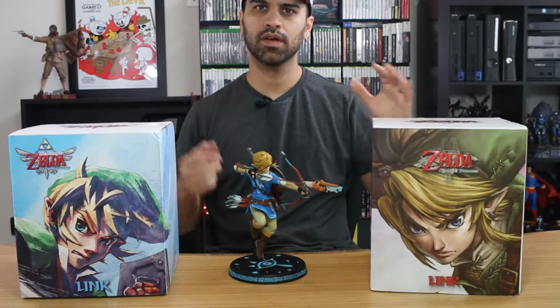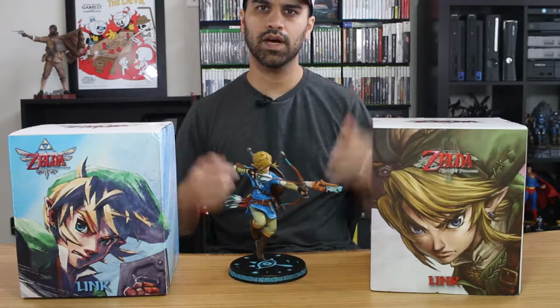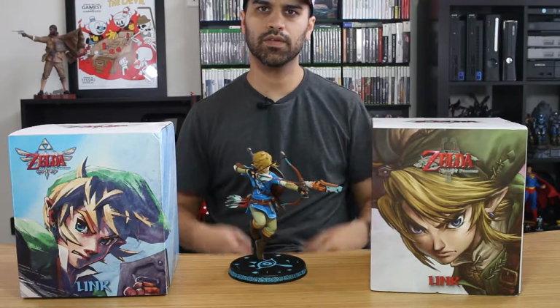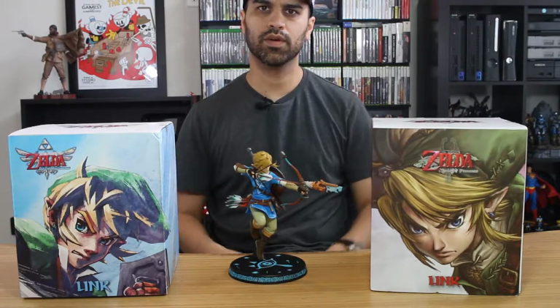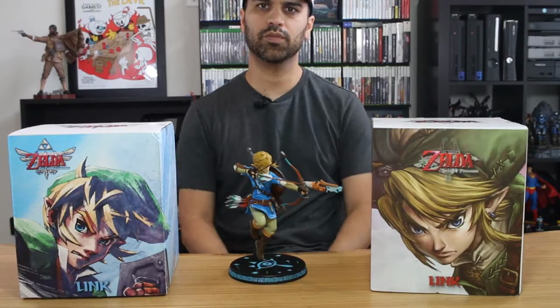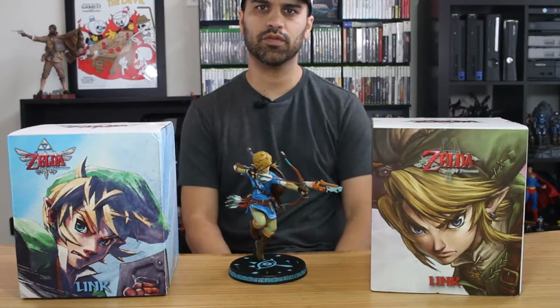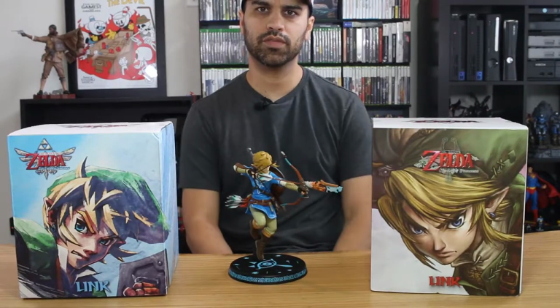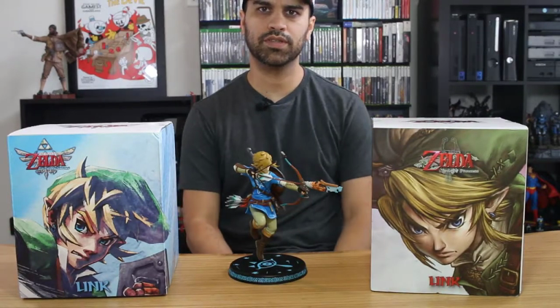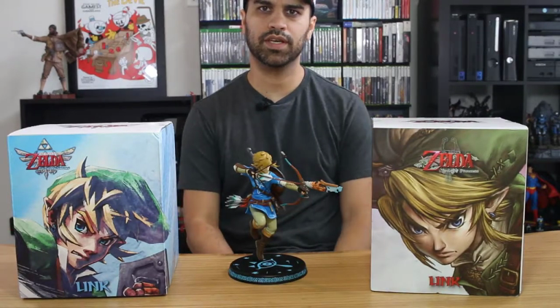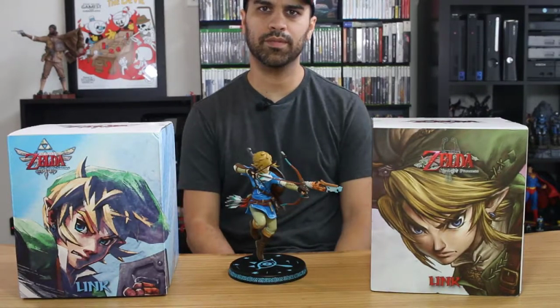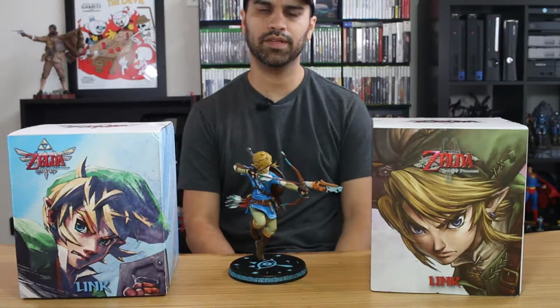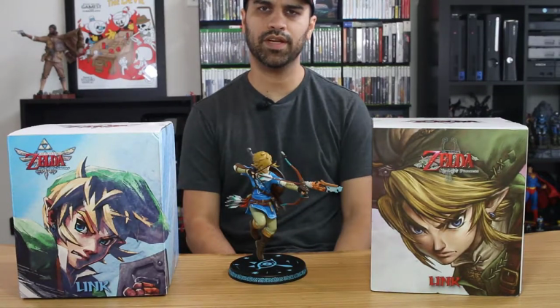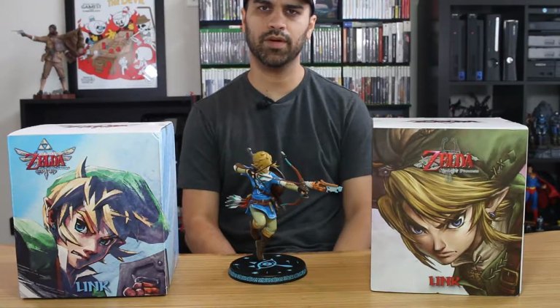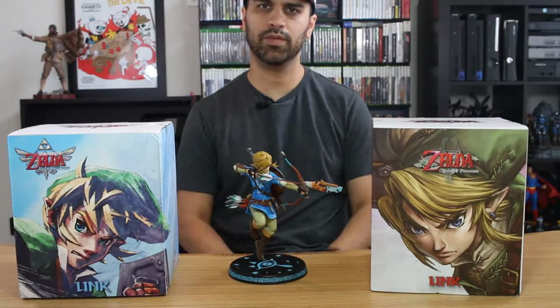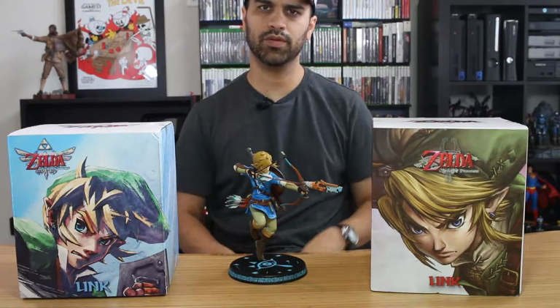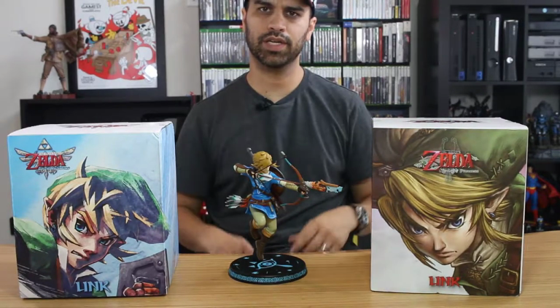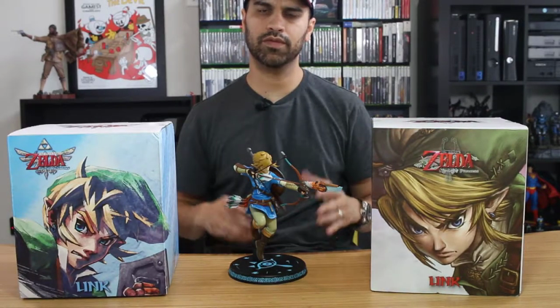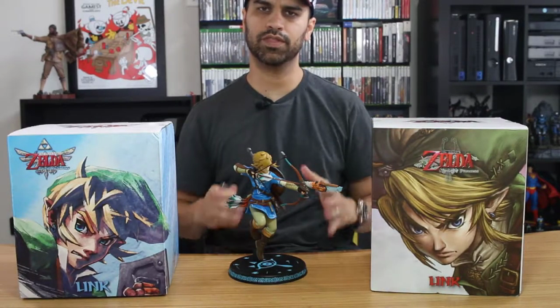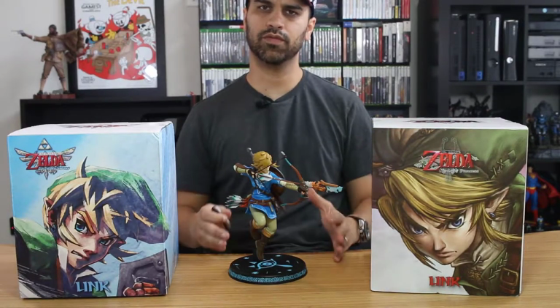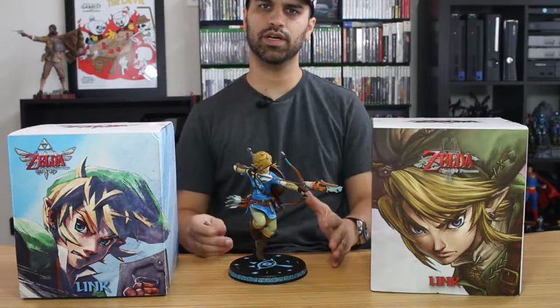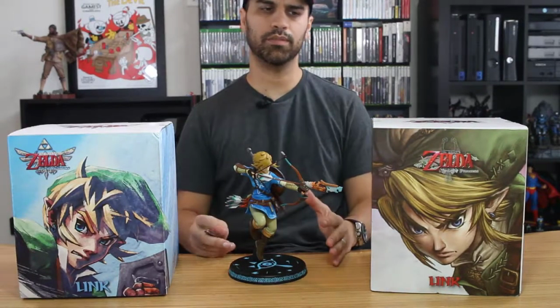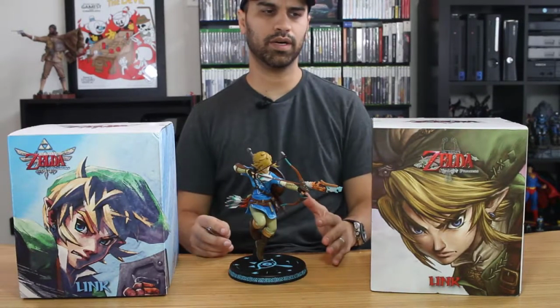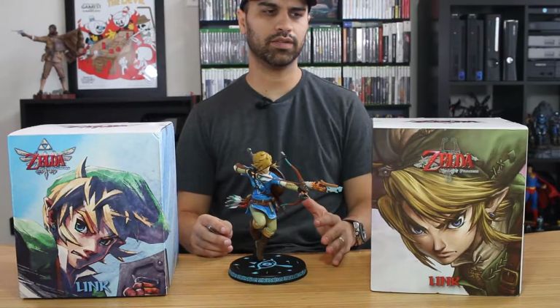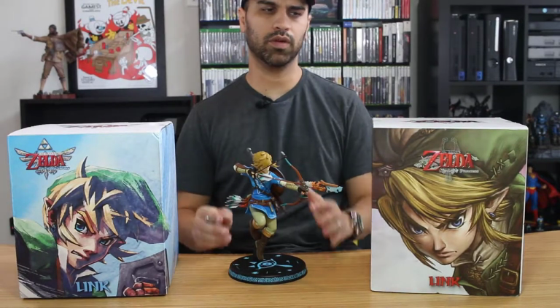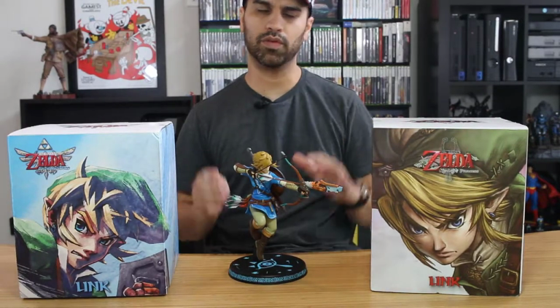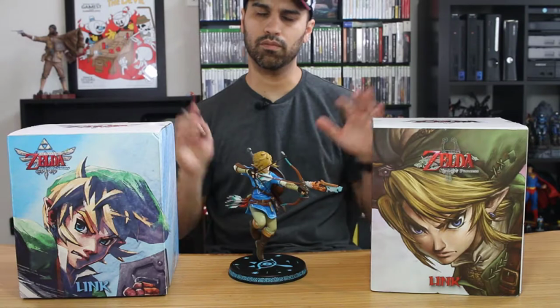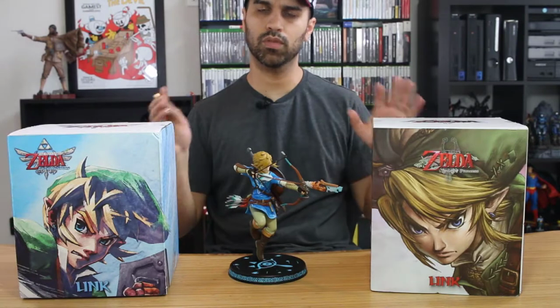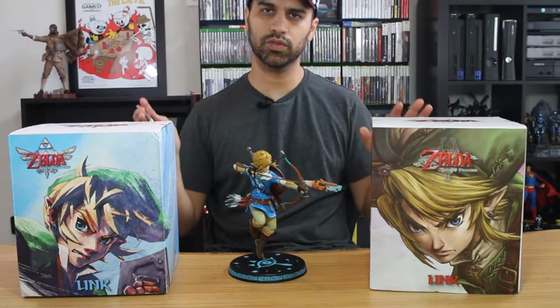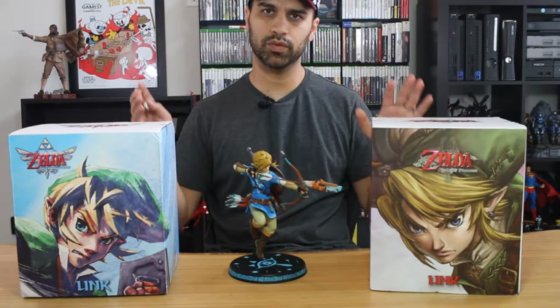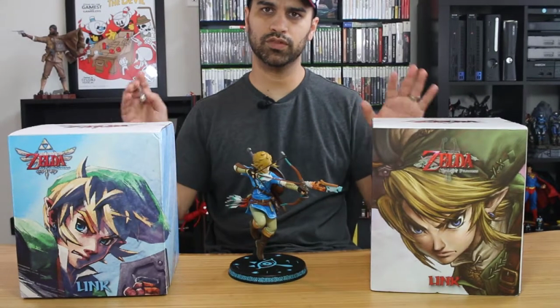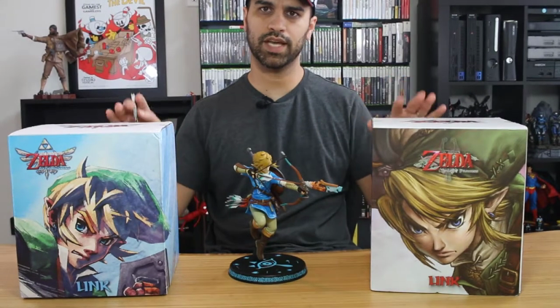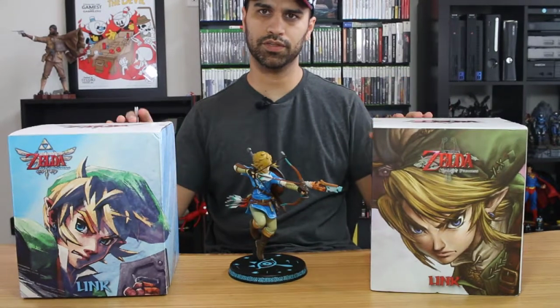Hi everyone, it's Bert from Season Gaming and today we're going to be doing a different unboxing with multiple statues.